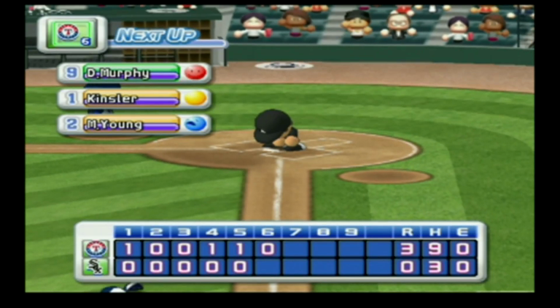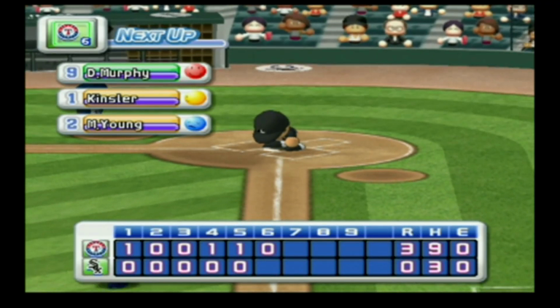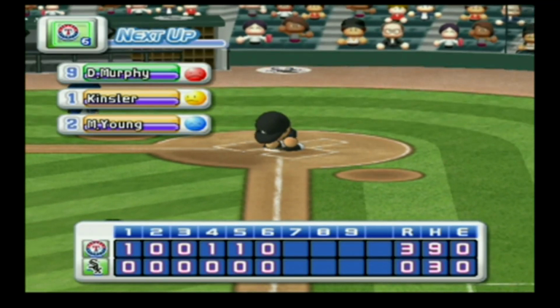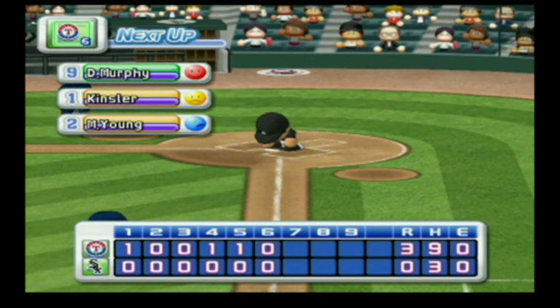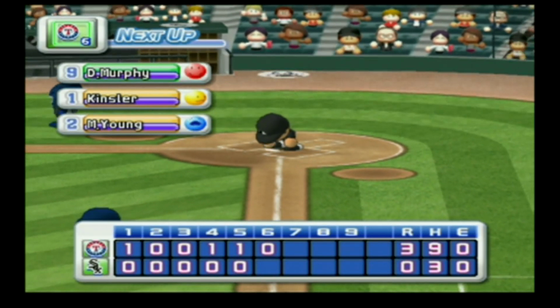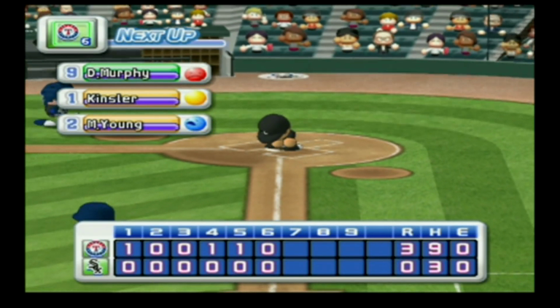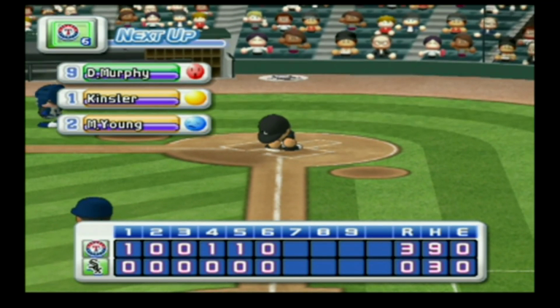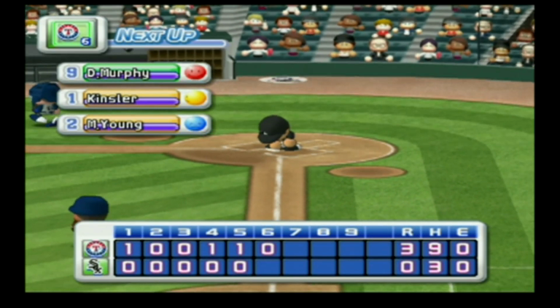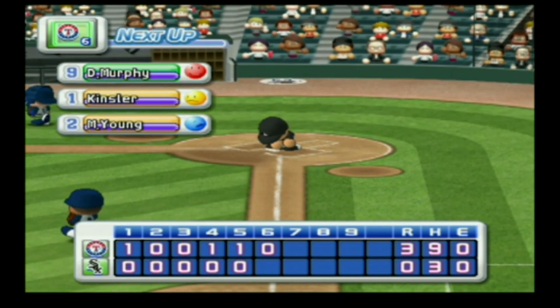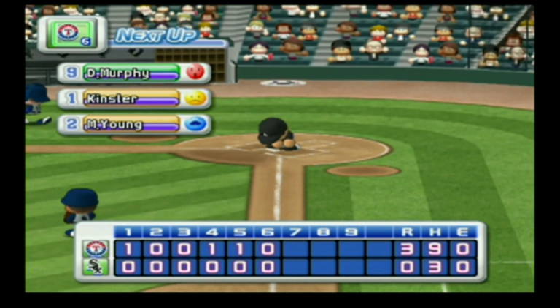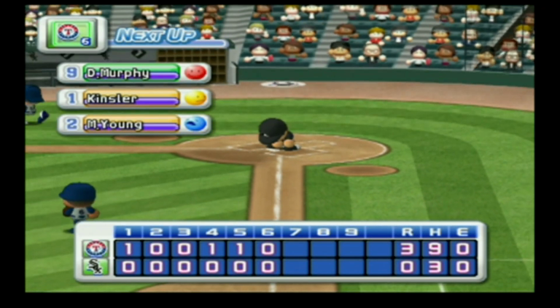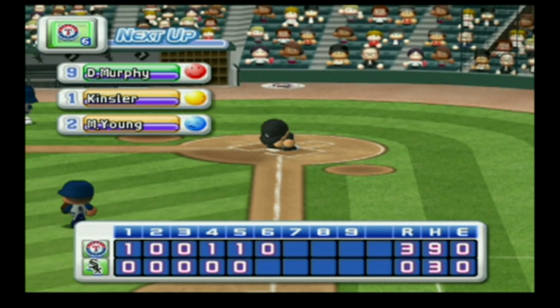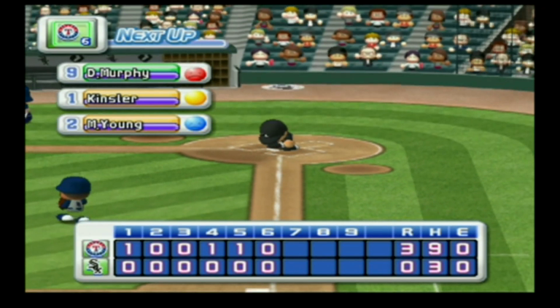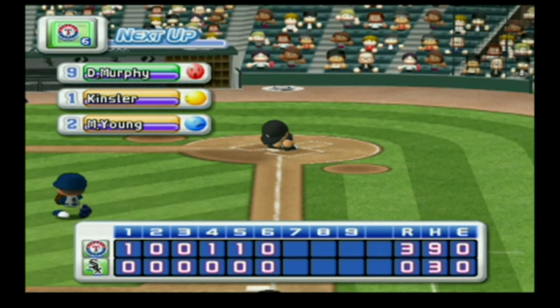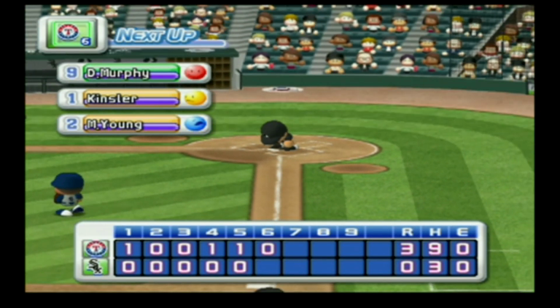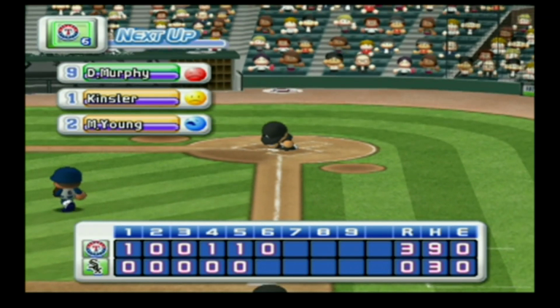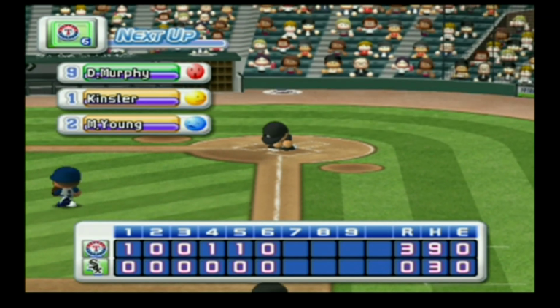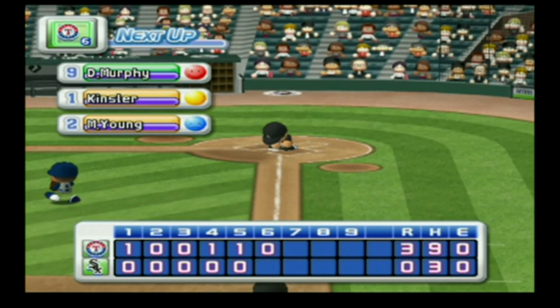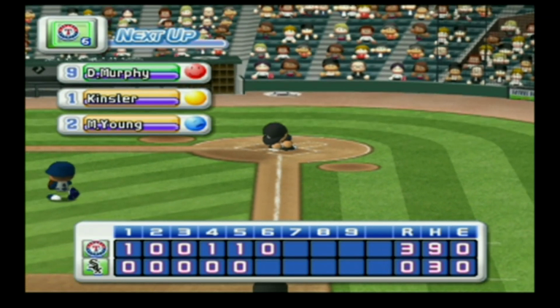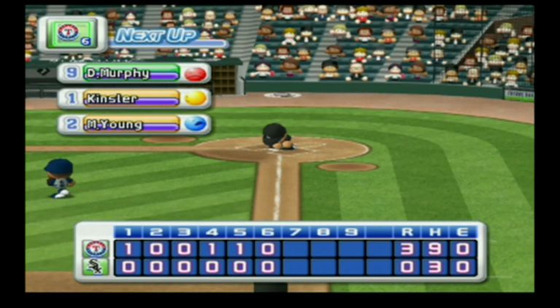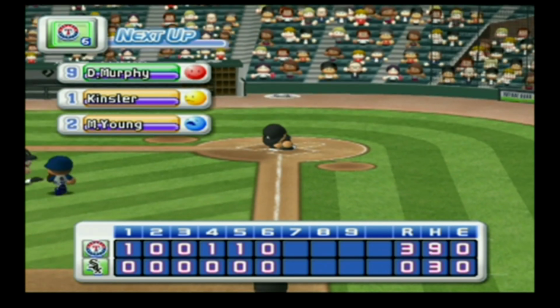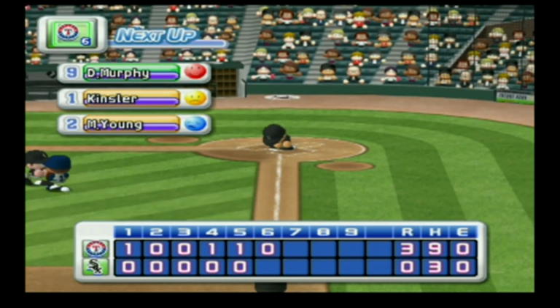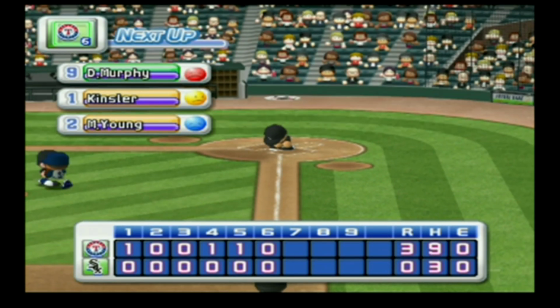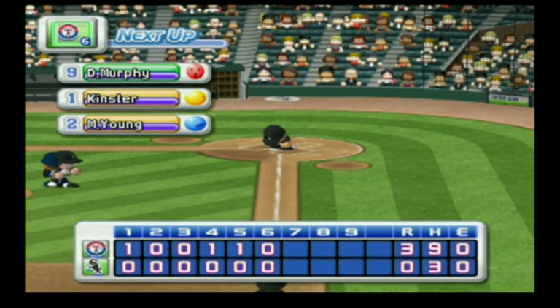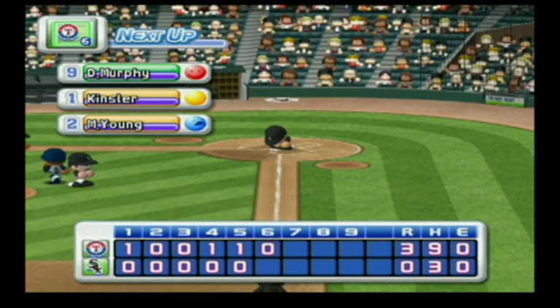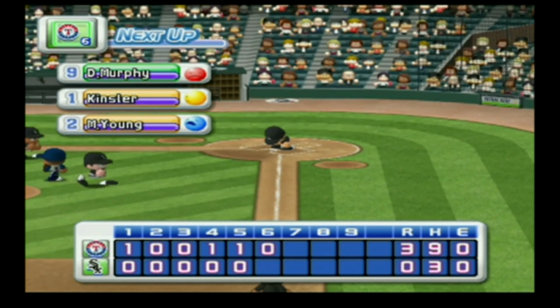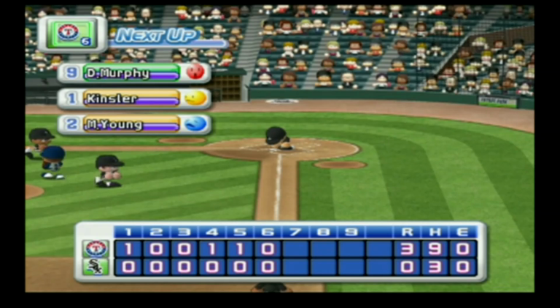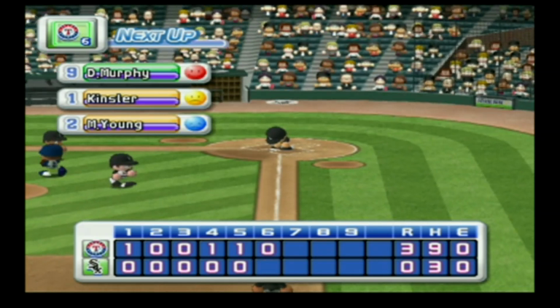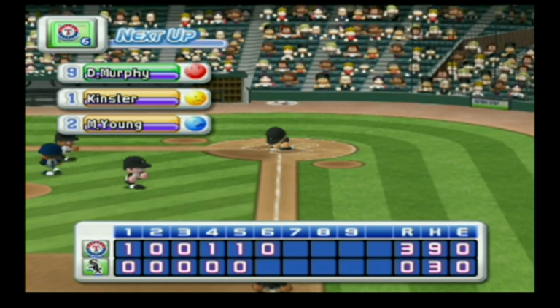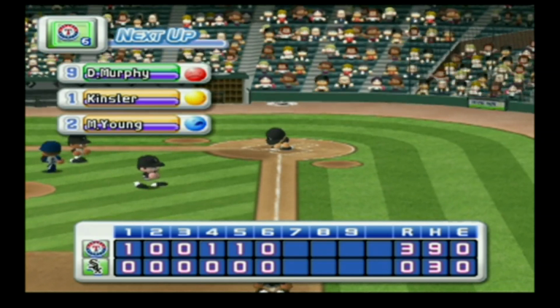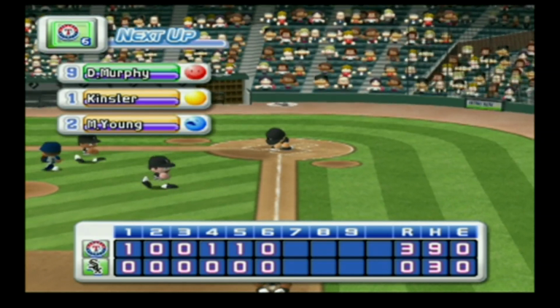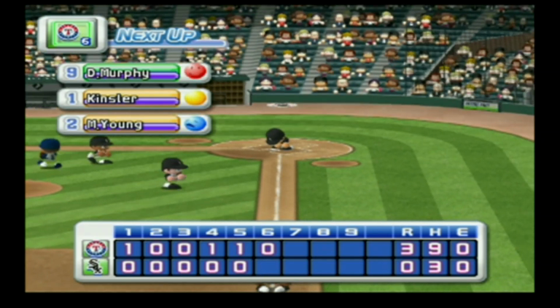No runs, no hits, no errors. The White Sox zero, the Rangers three.